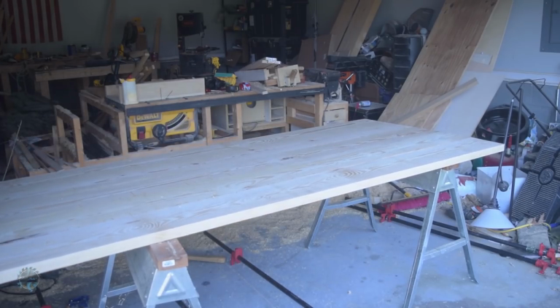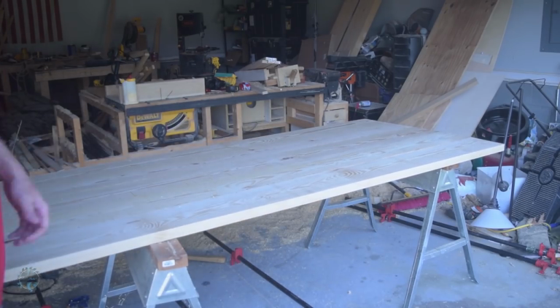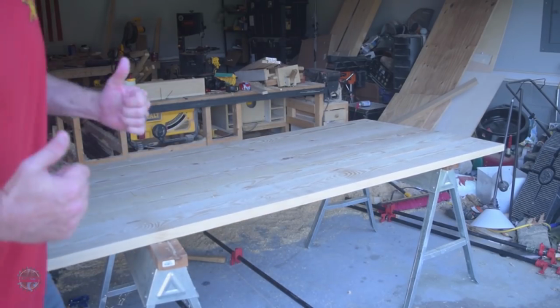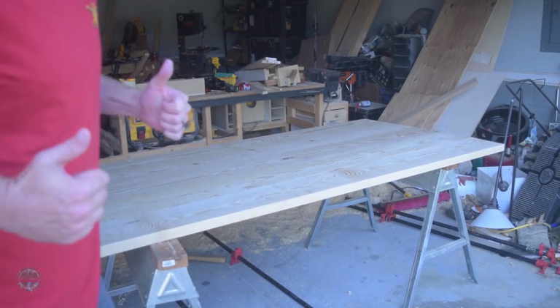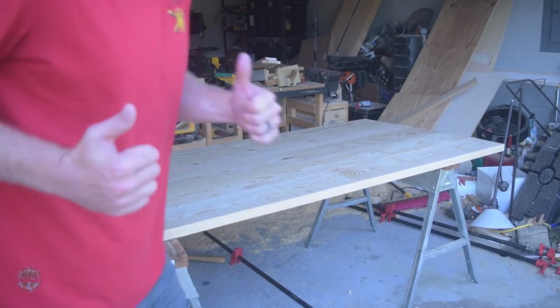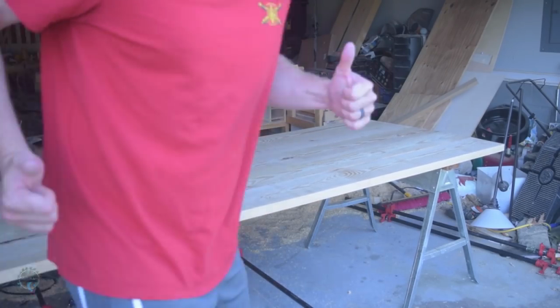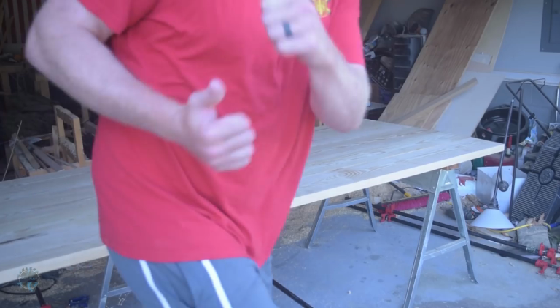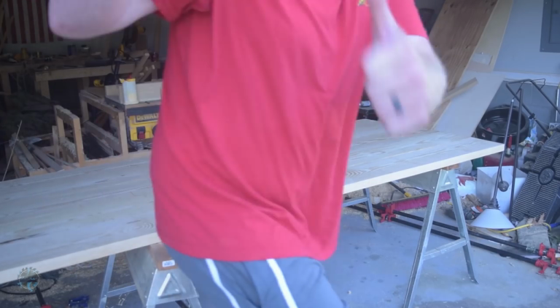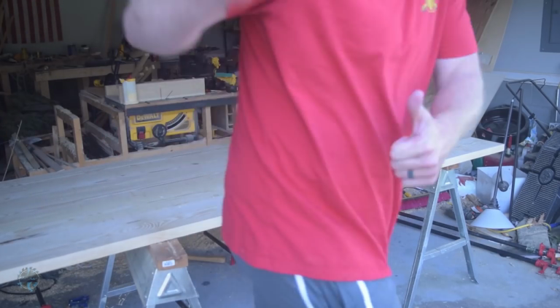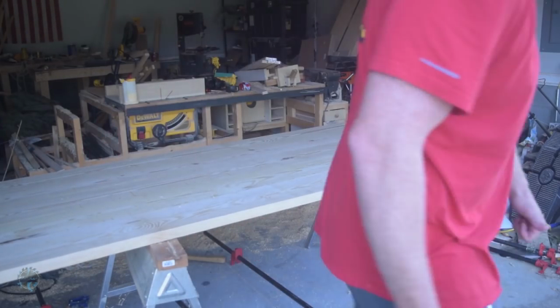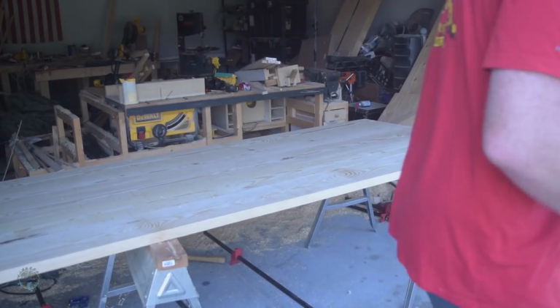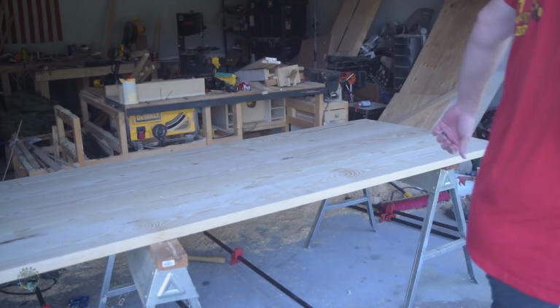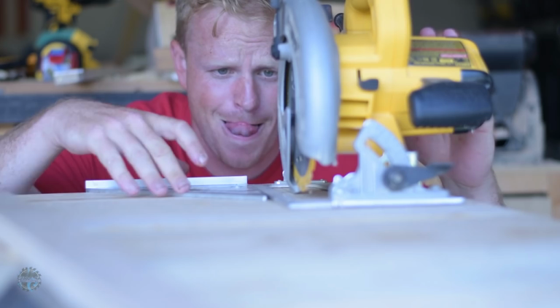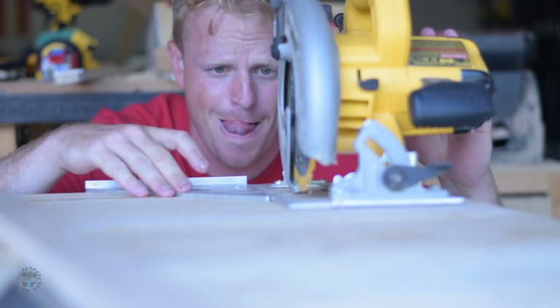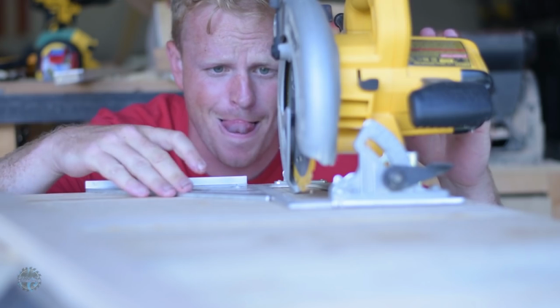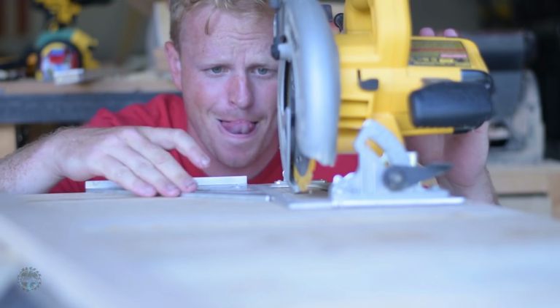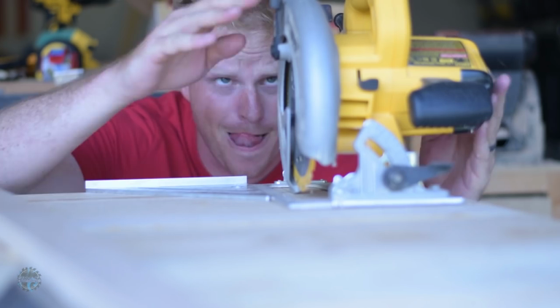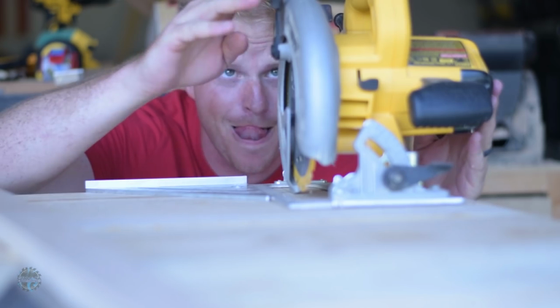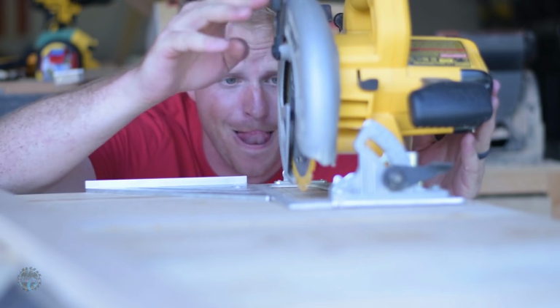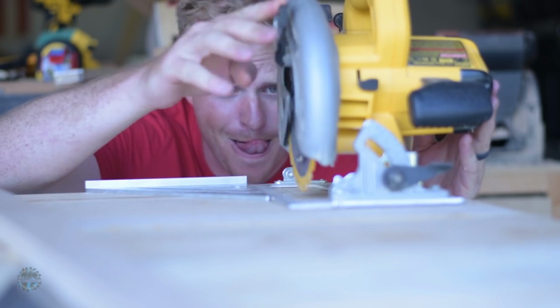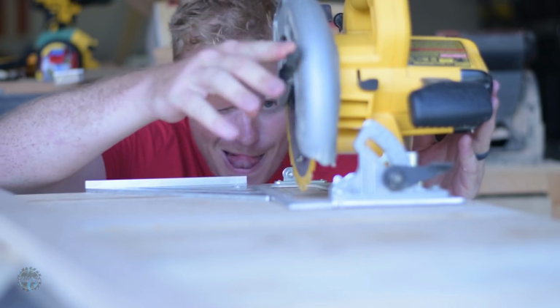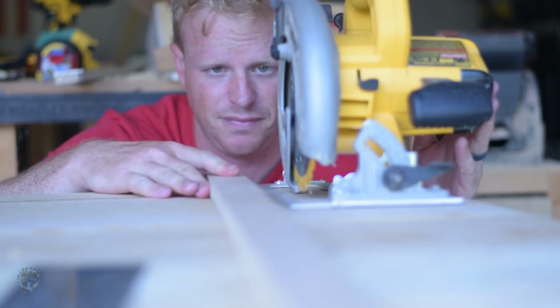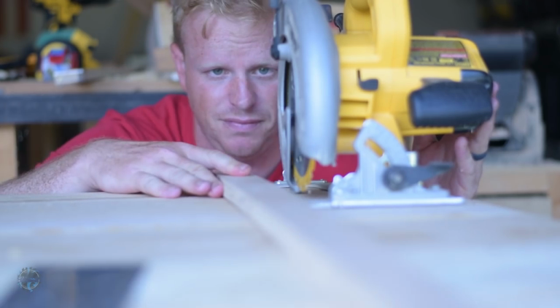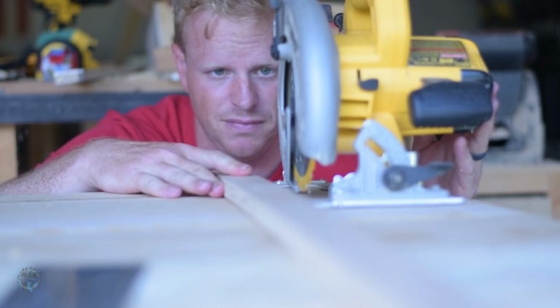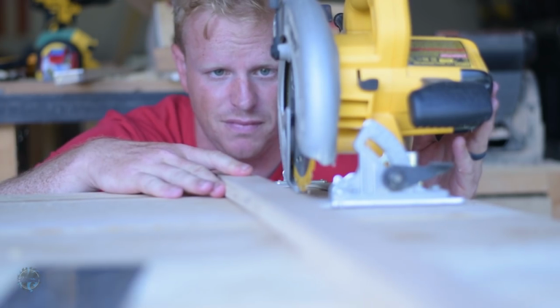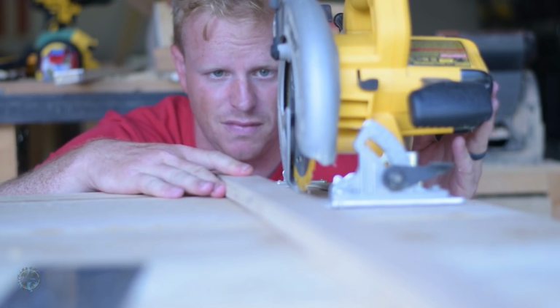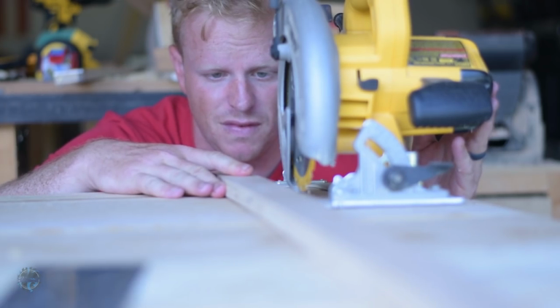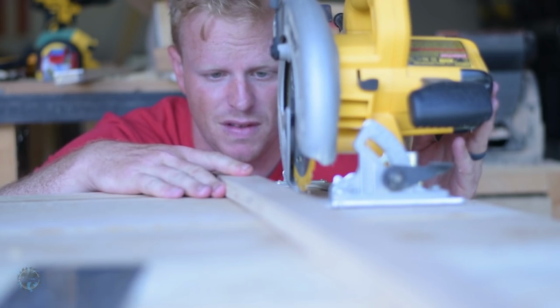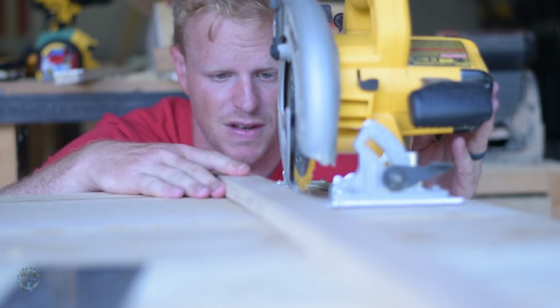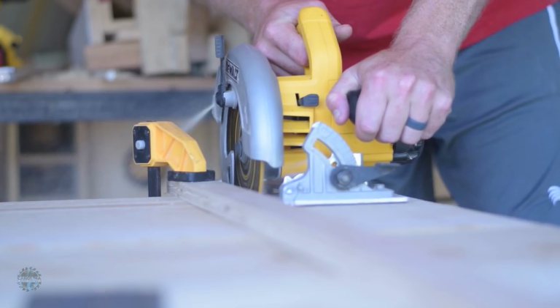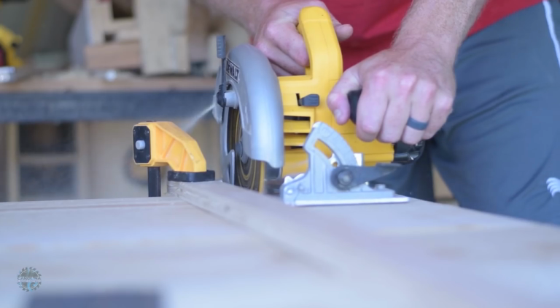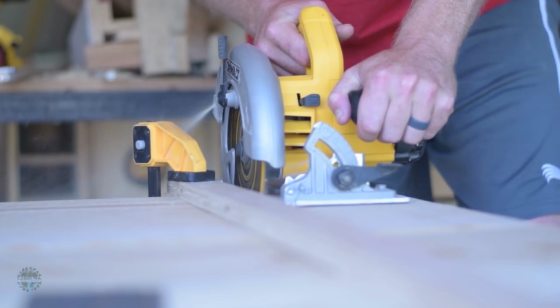Next it was time to cut the table to the final length. Make sure you stick your tongue out while measuring for the highest accuracy possible.